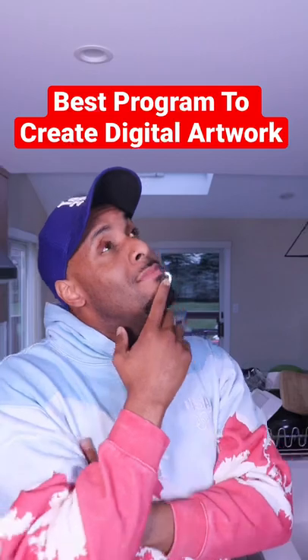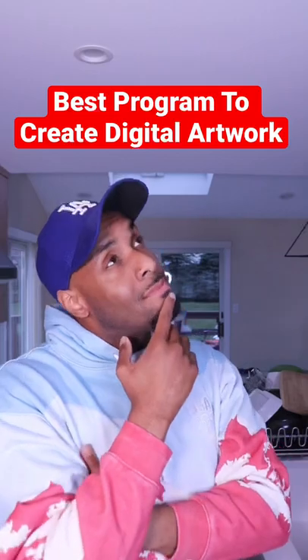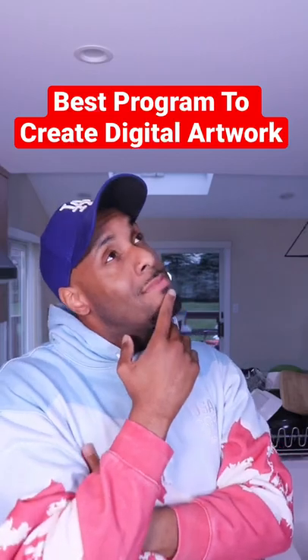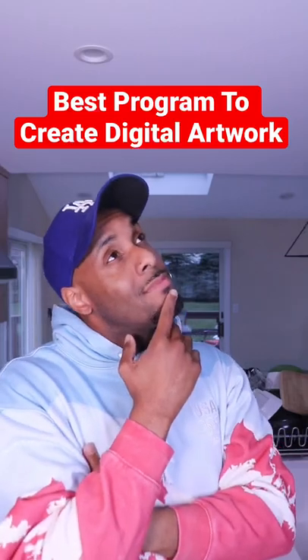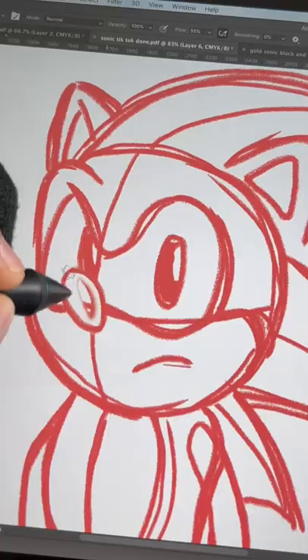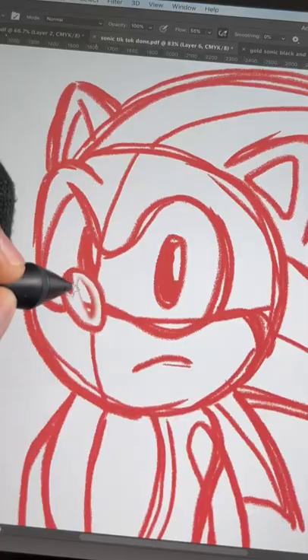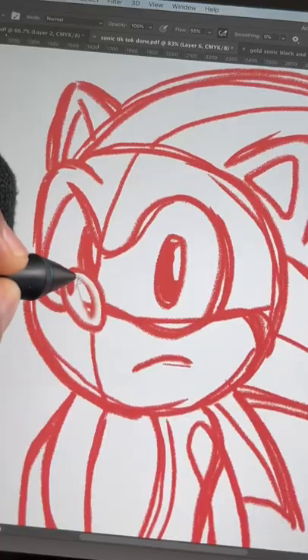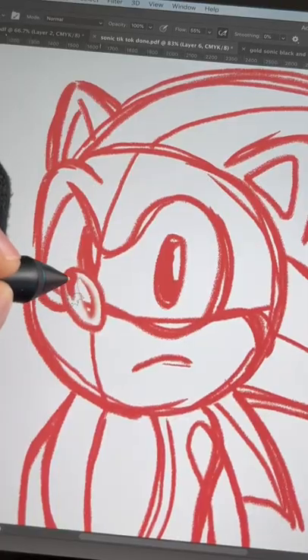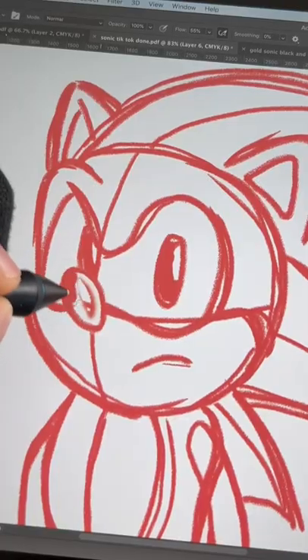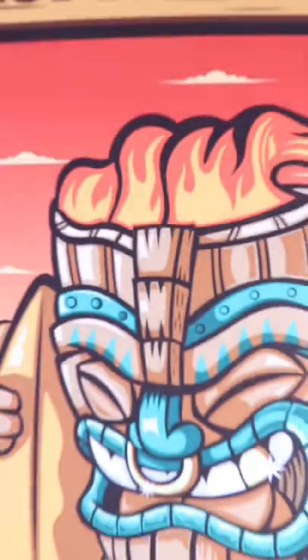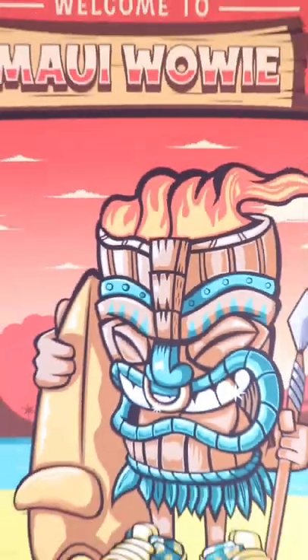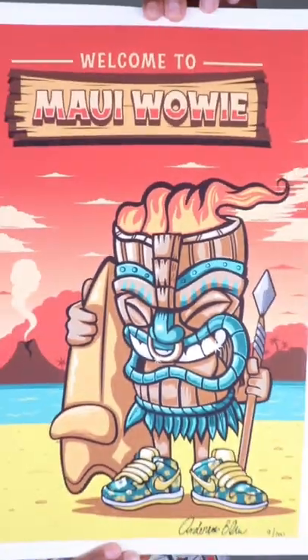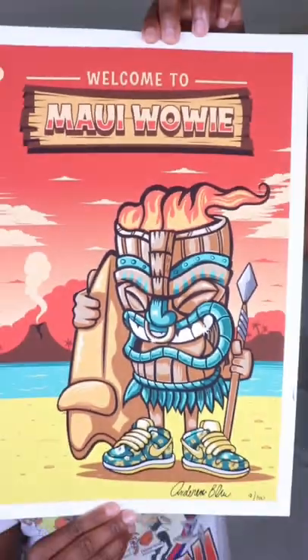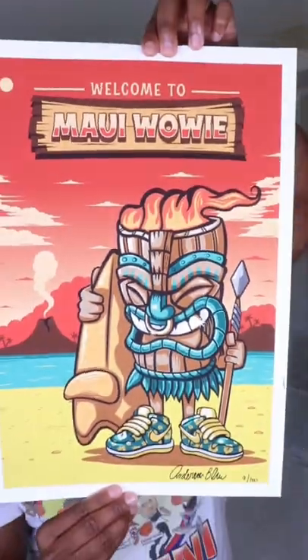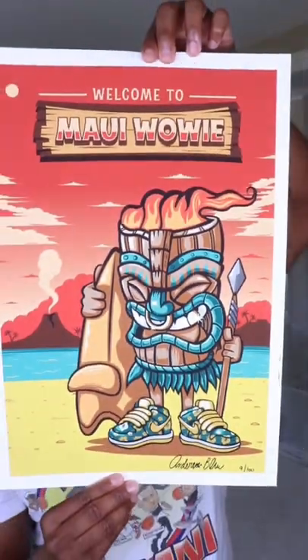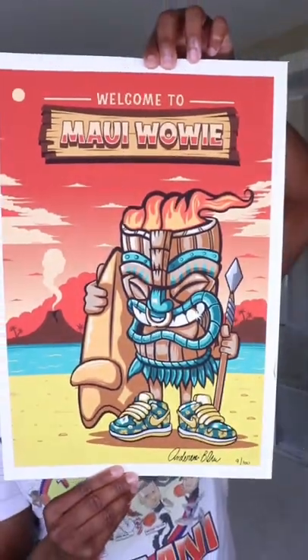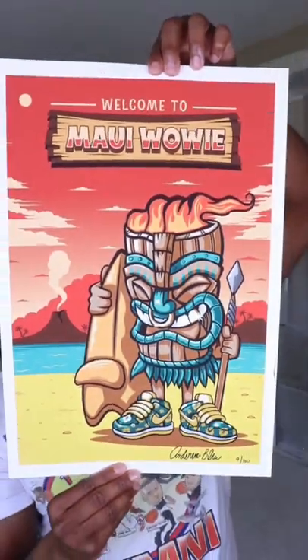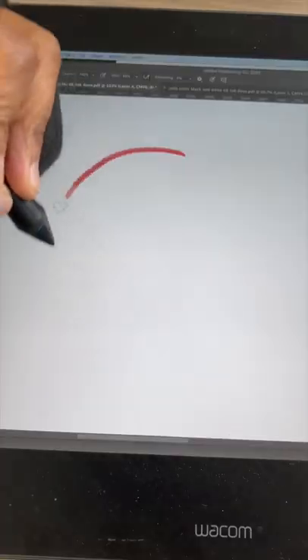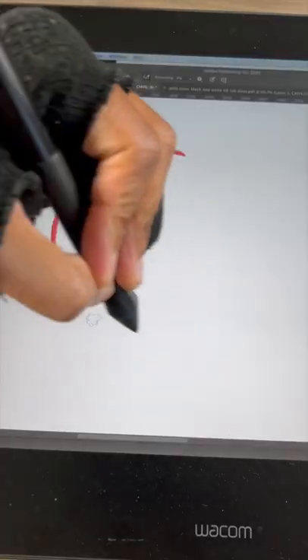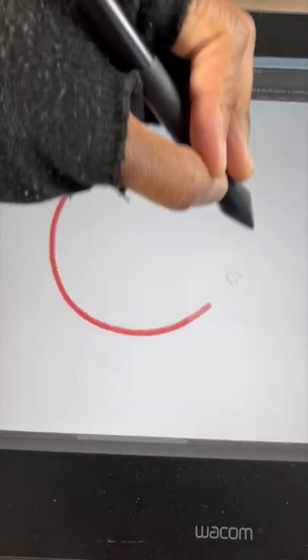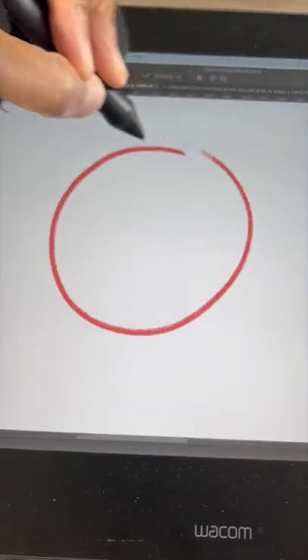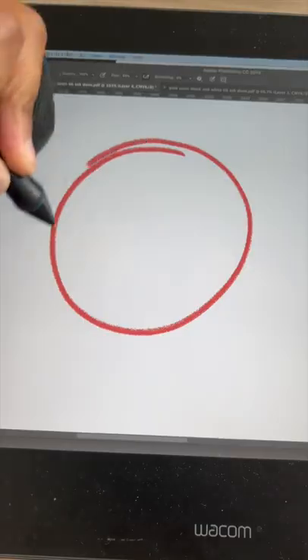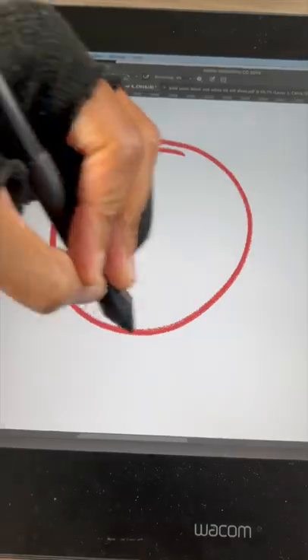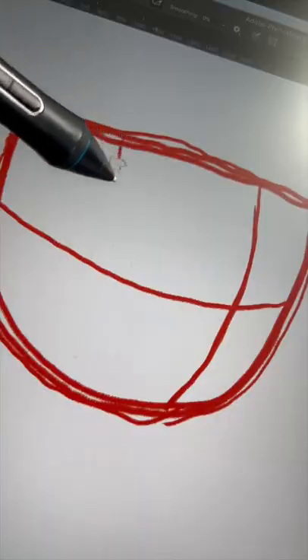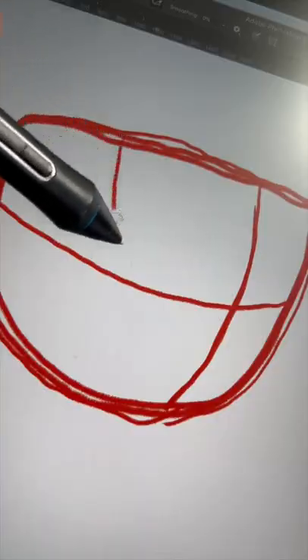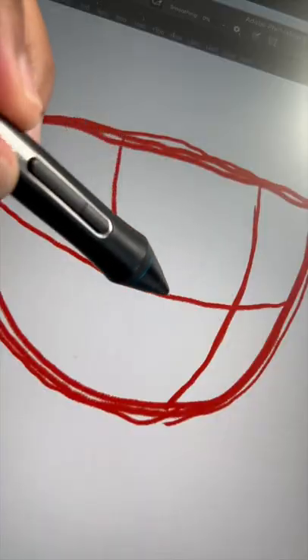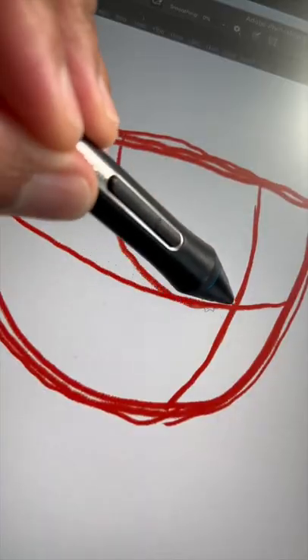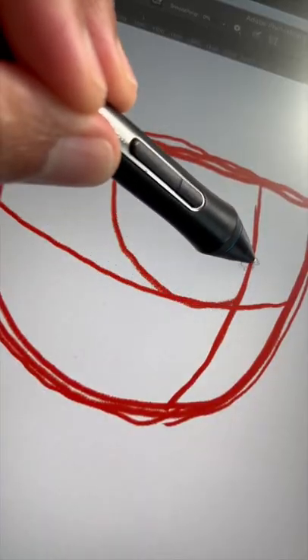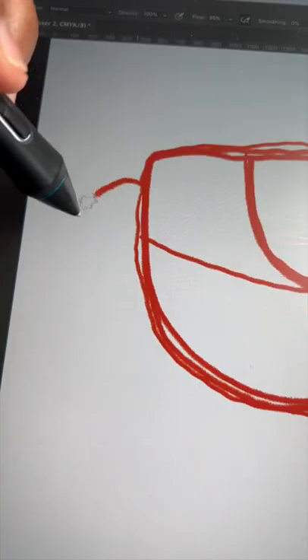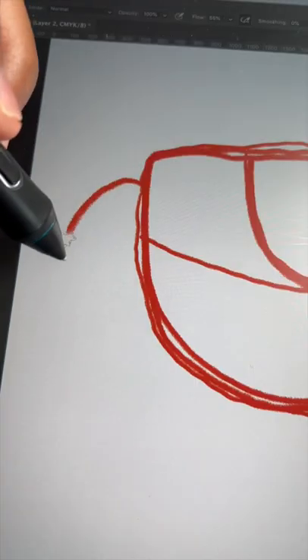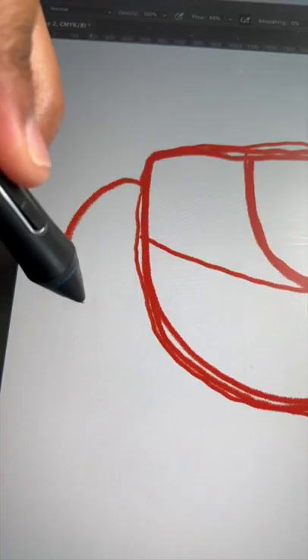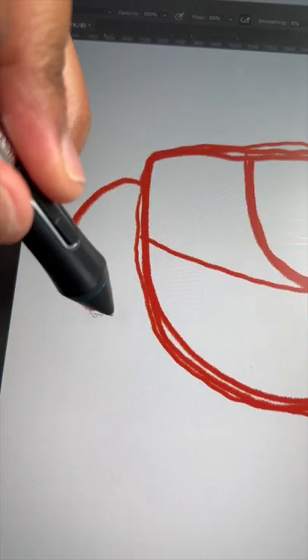So you want to know what digital art program I use to create art pieces just like this? But before I tell you the name of the program, let me tell you why I think you should use it.